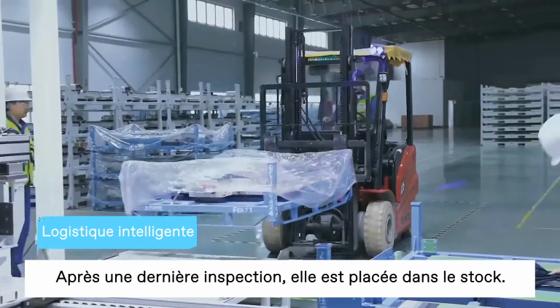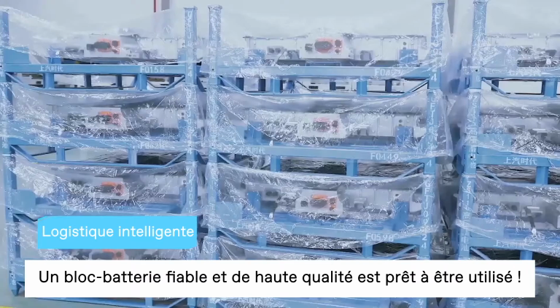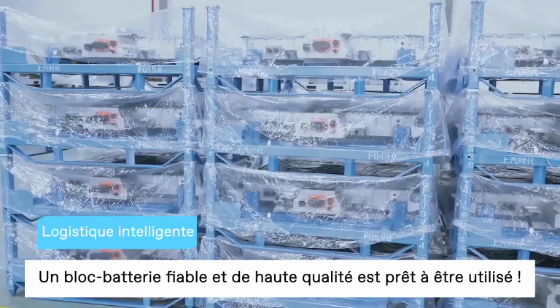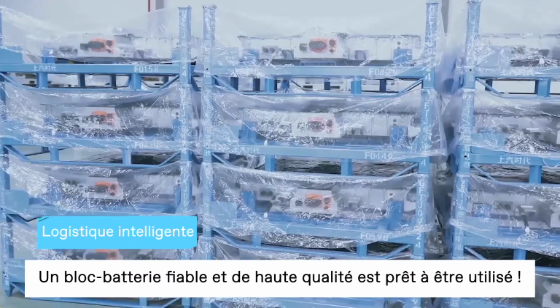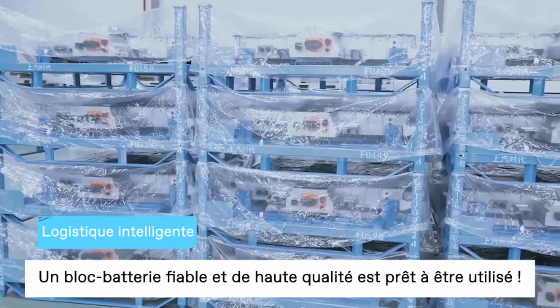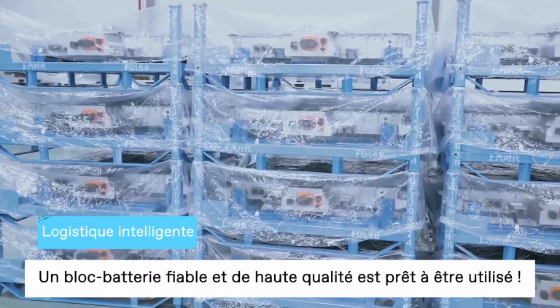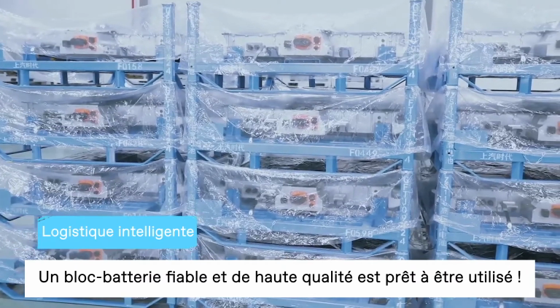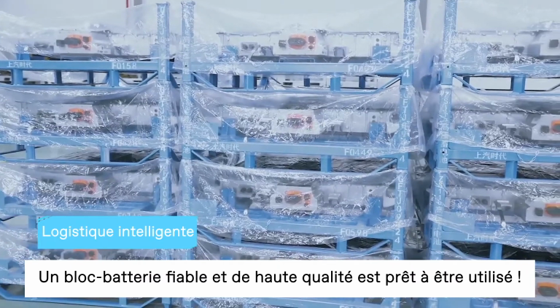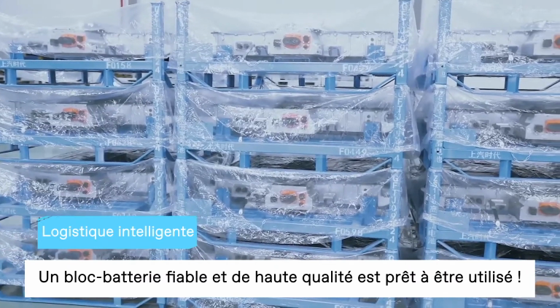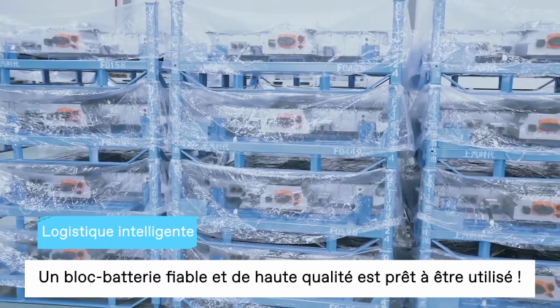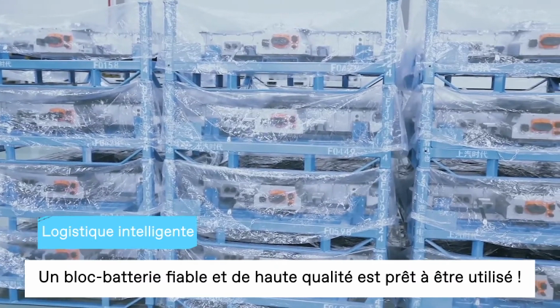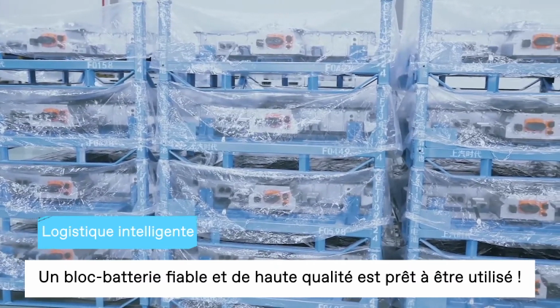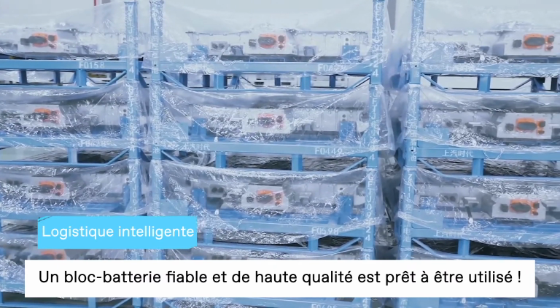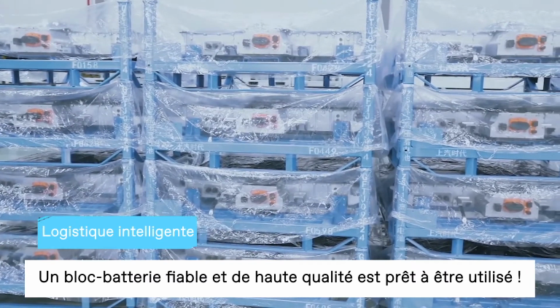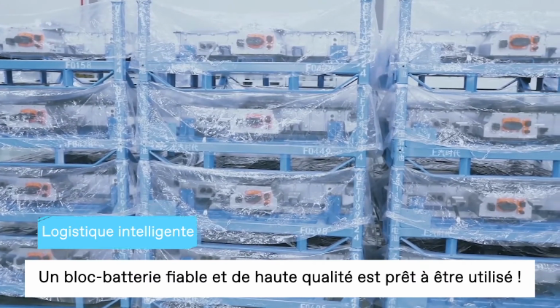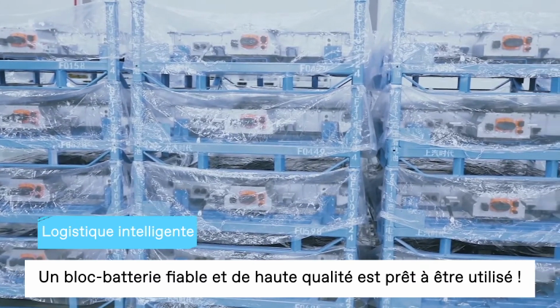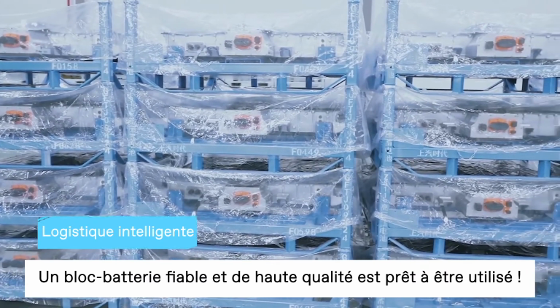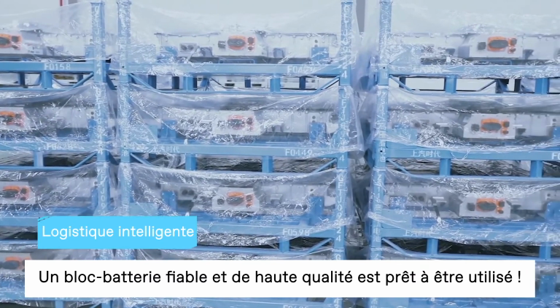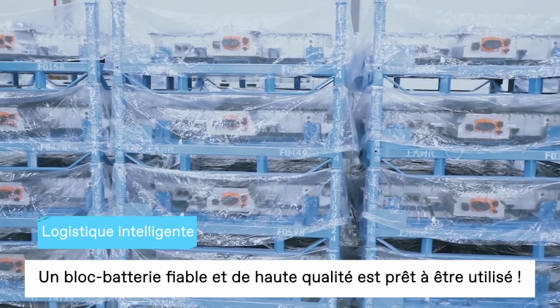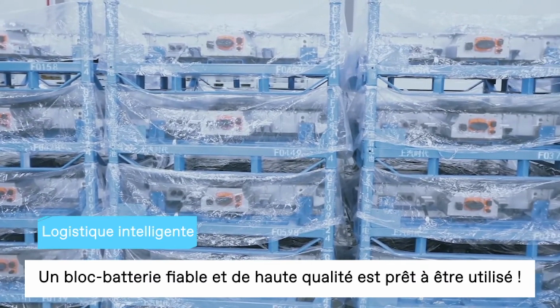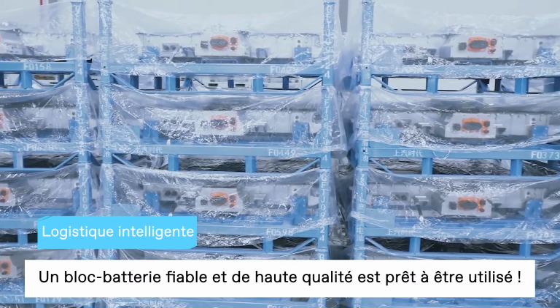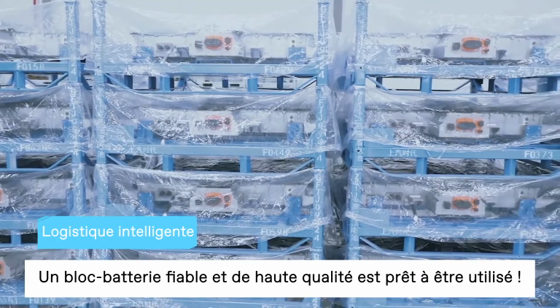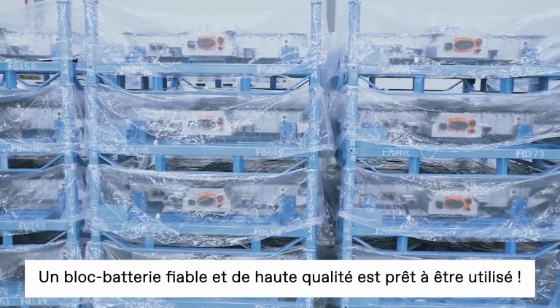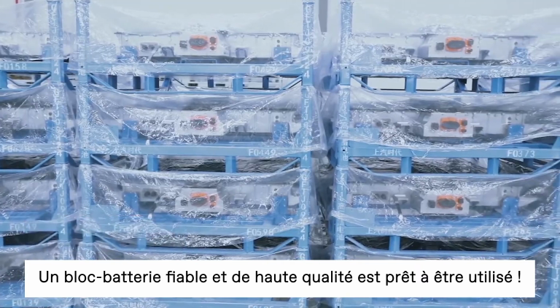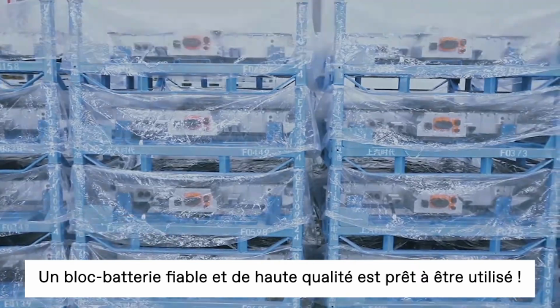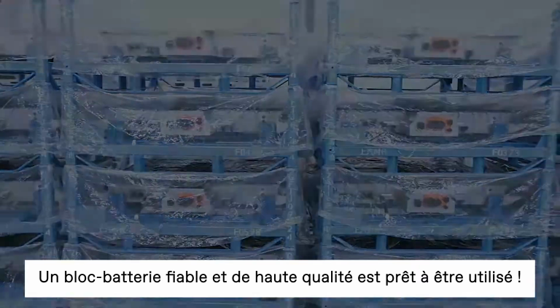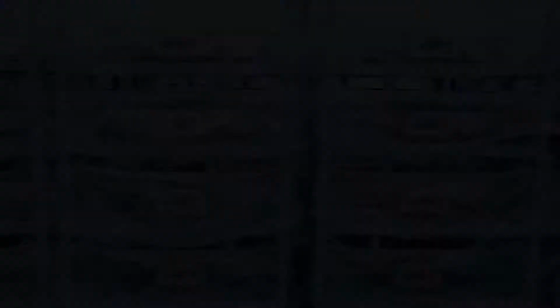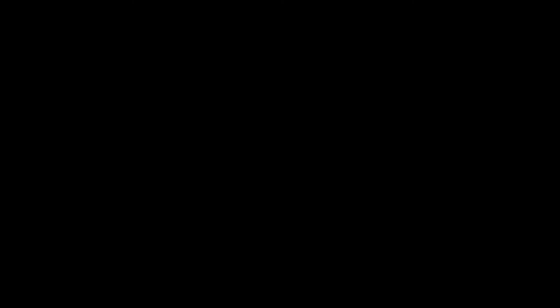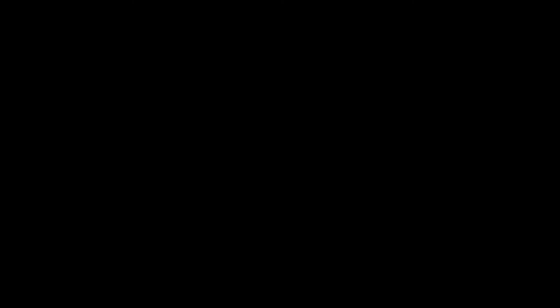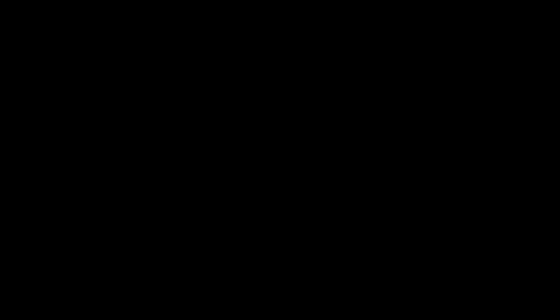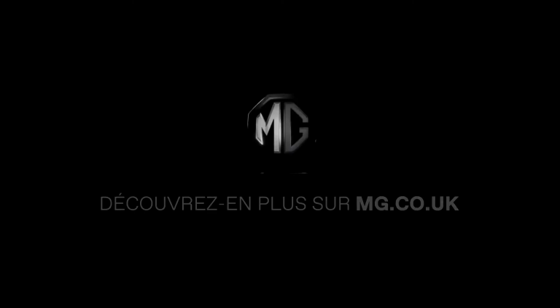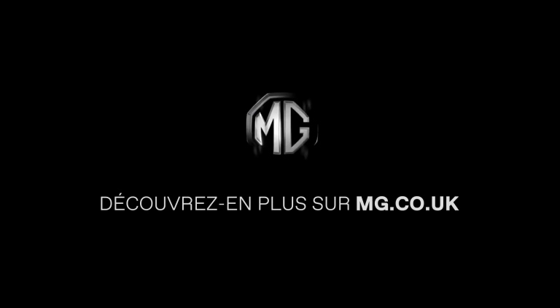A safe, reliable, and high-quality automotive battery pack is ready to be used.